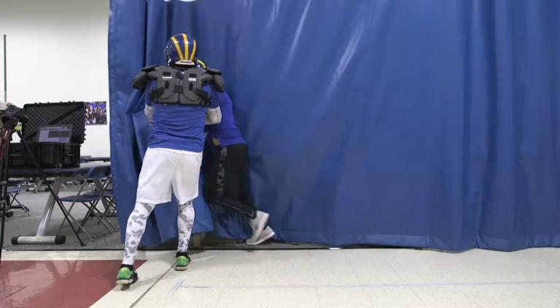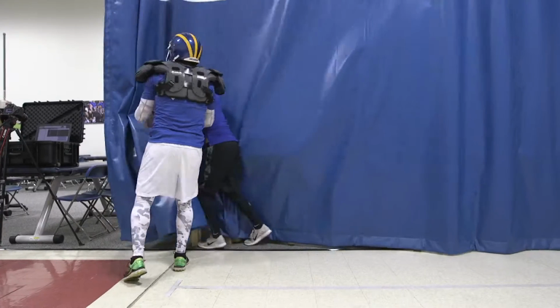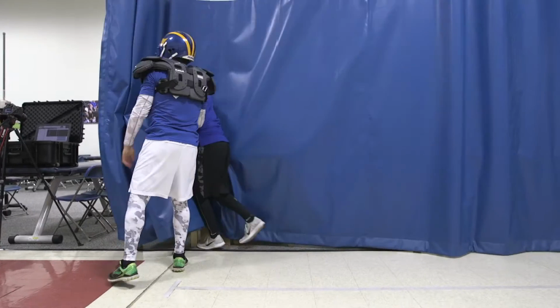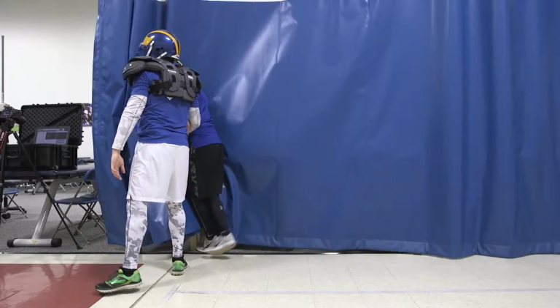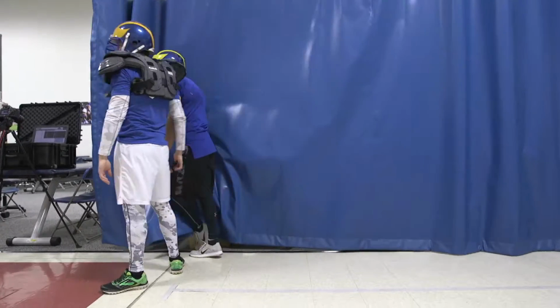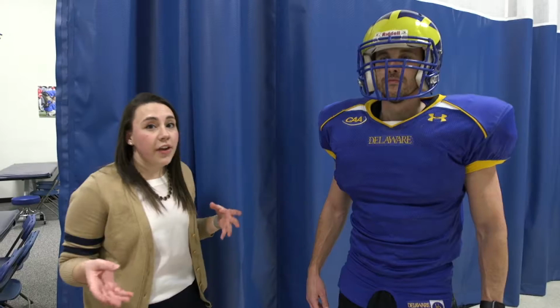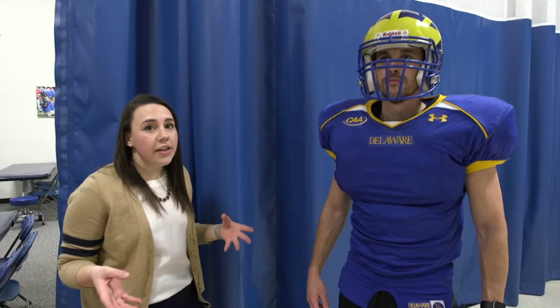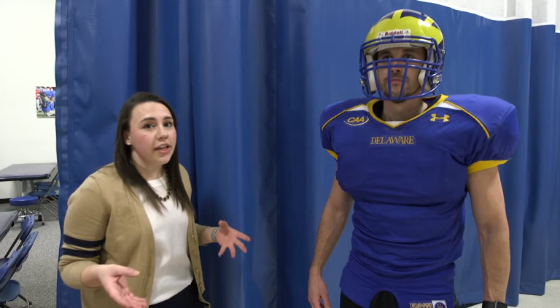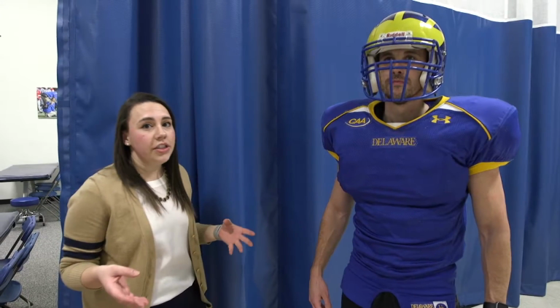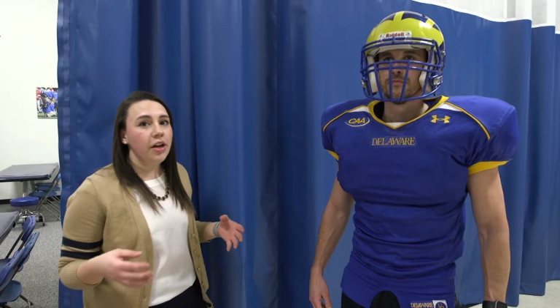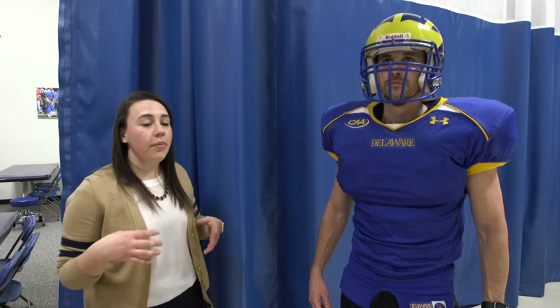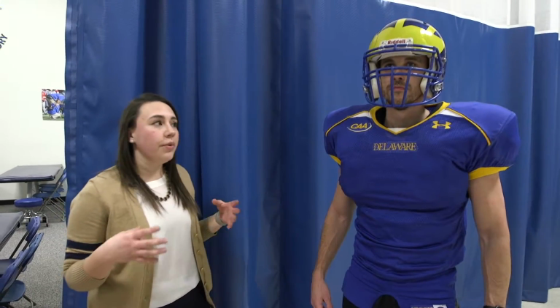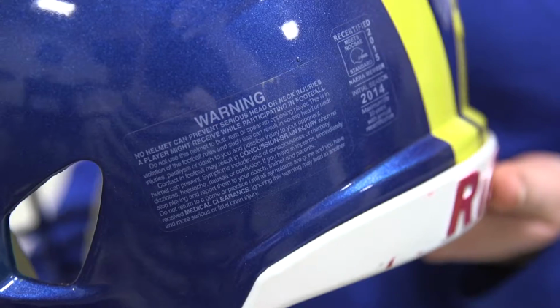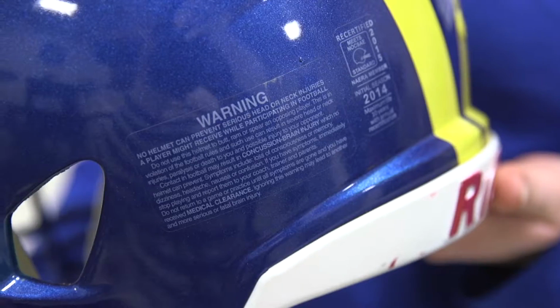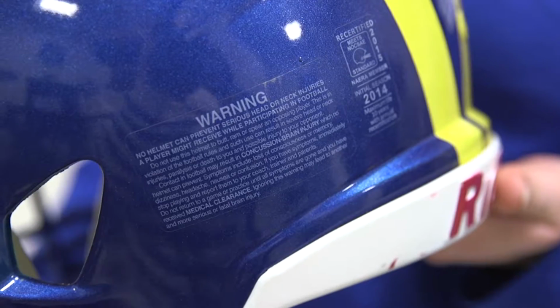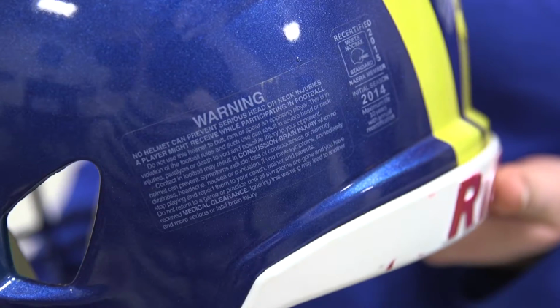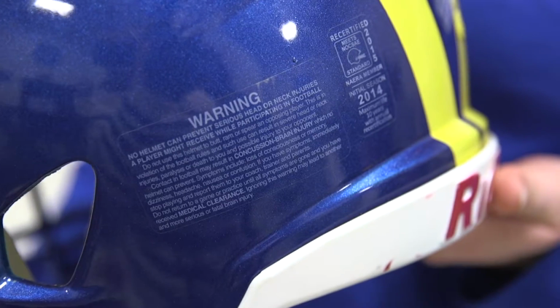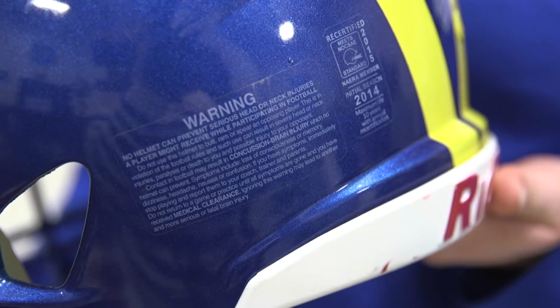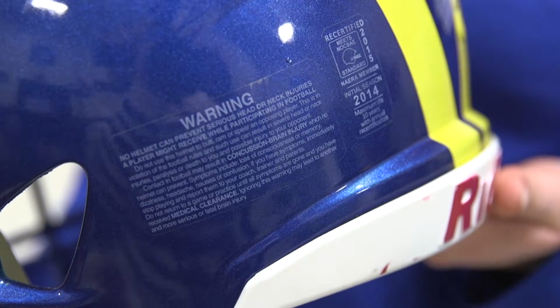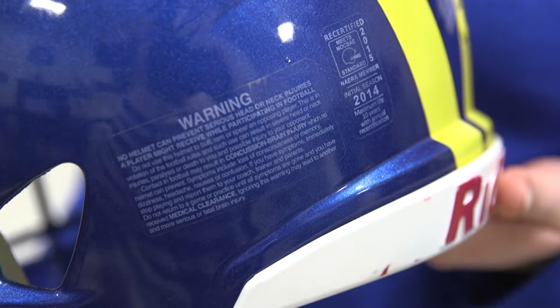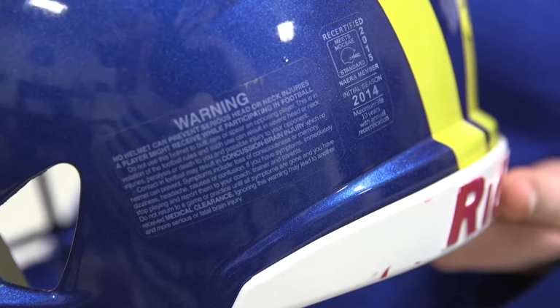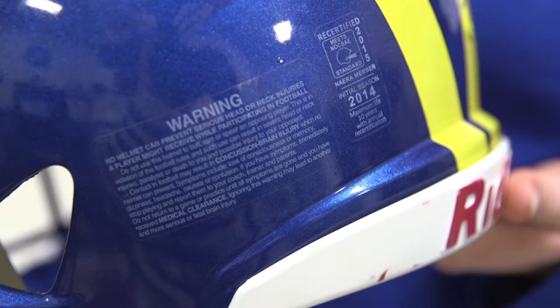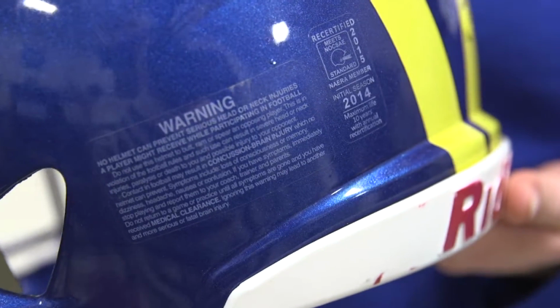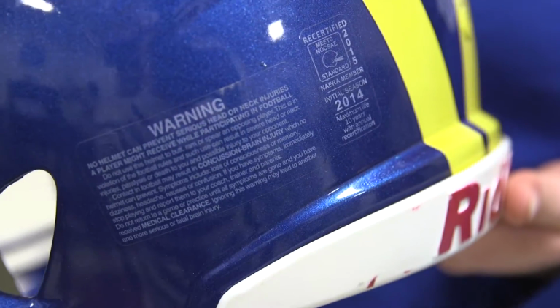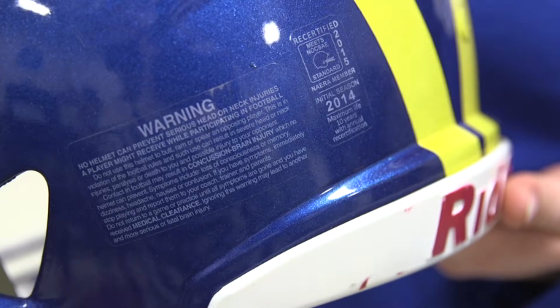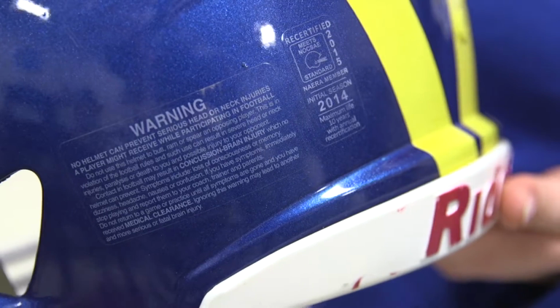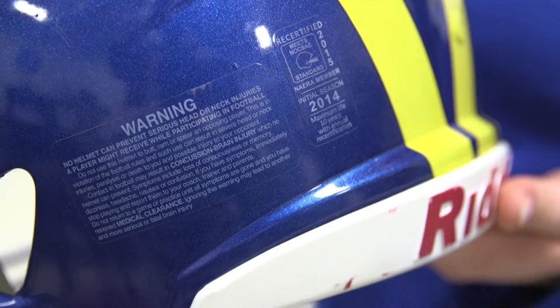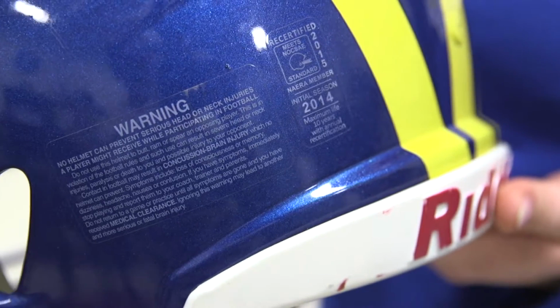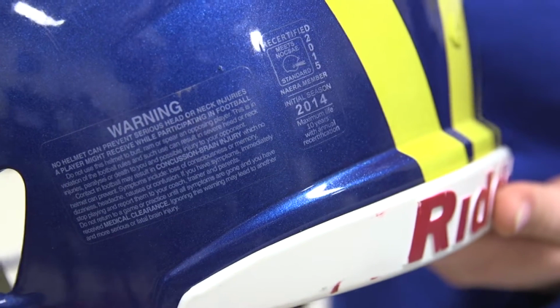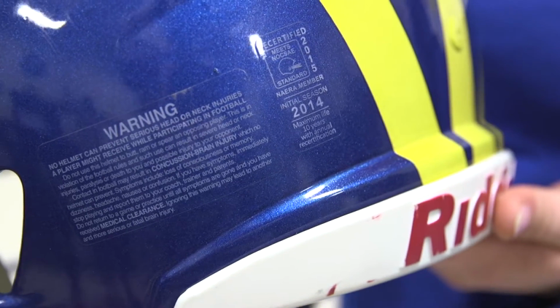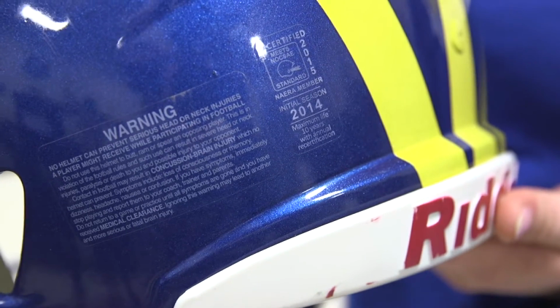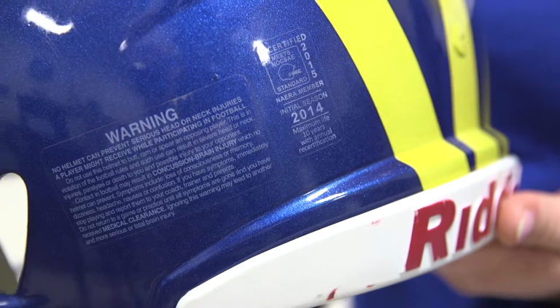No helmets are going to prevent a concussion. They're really just designed to prevent skull fractures and serious trauma like that.